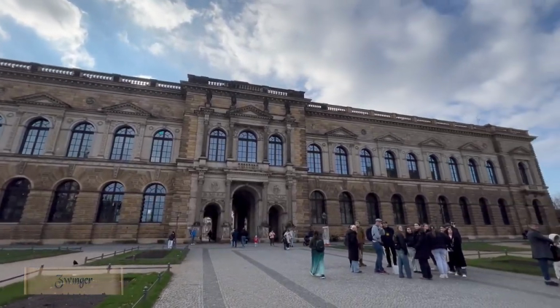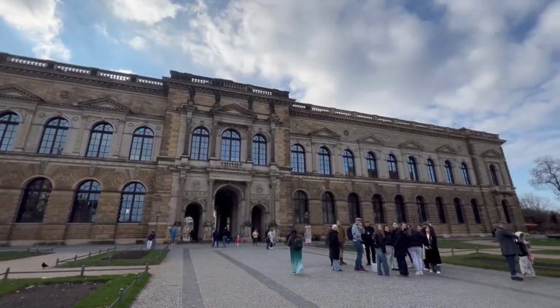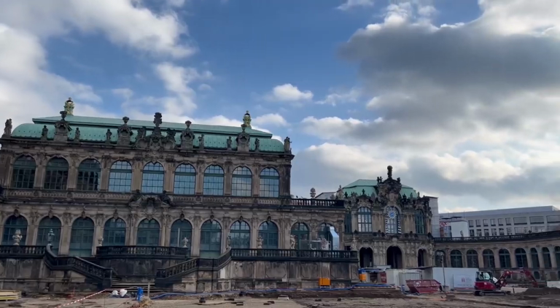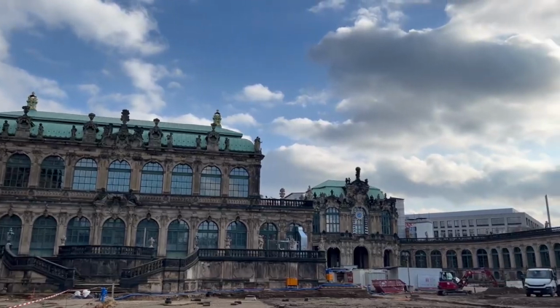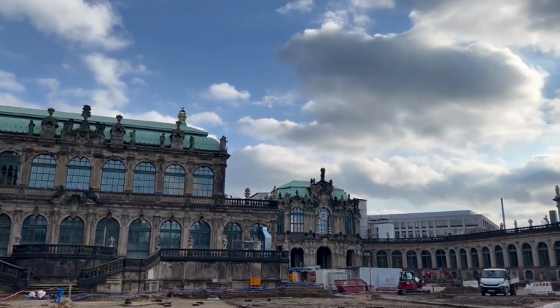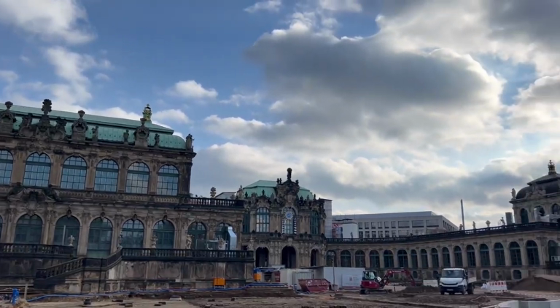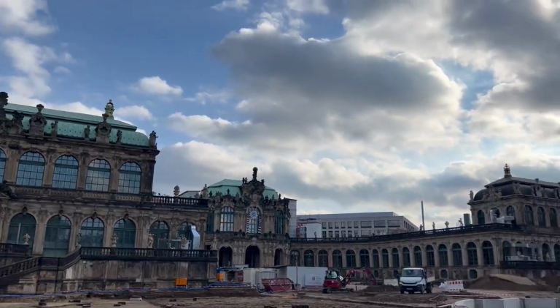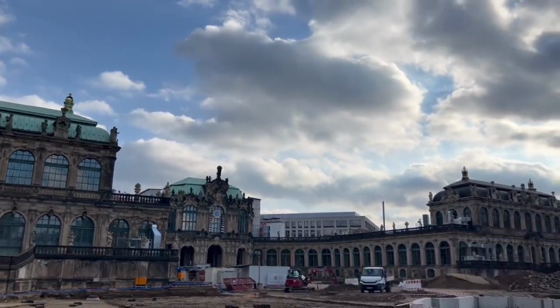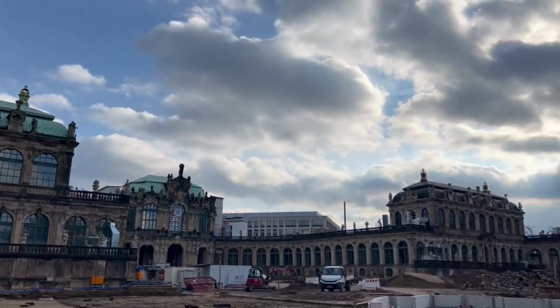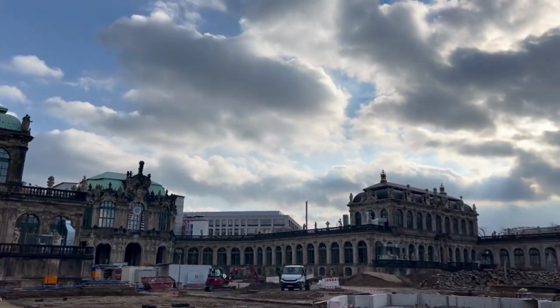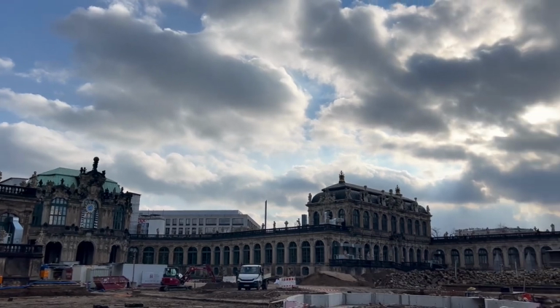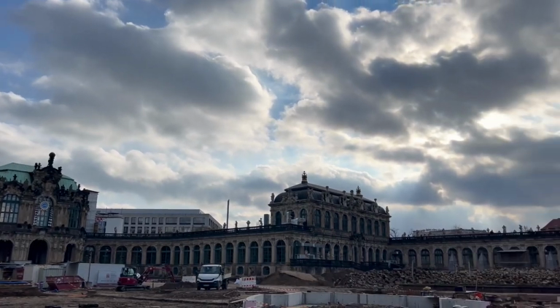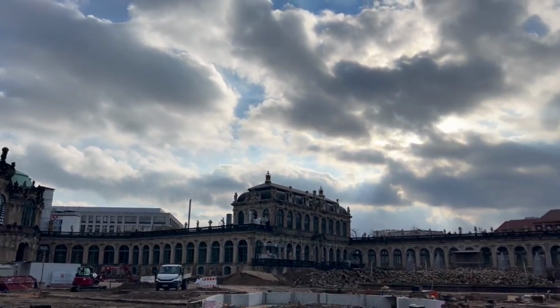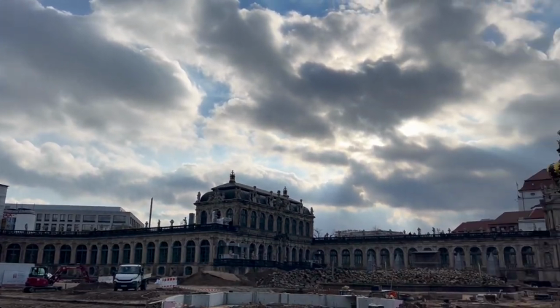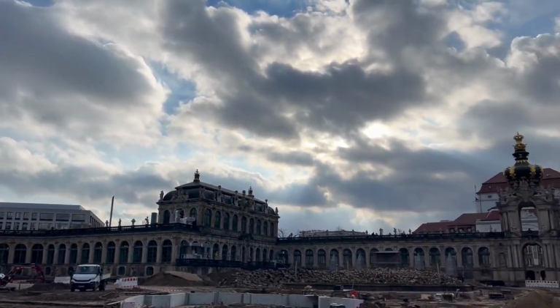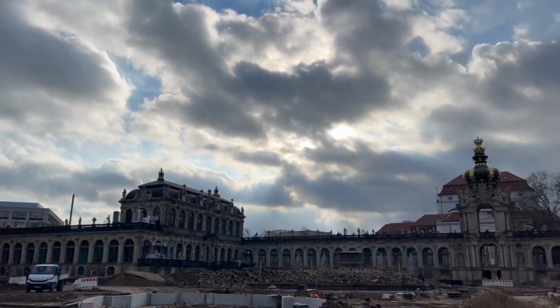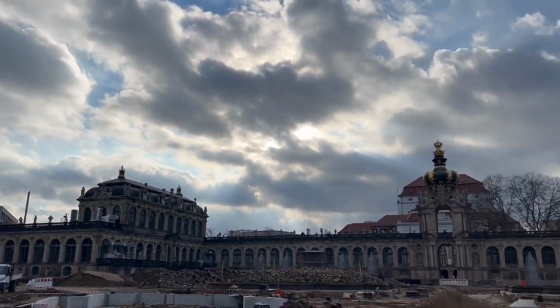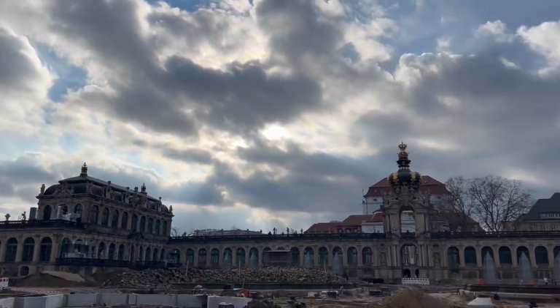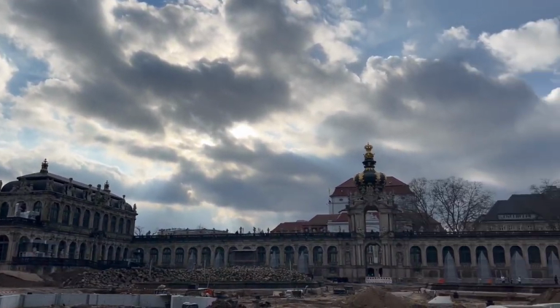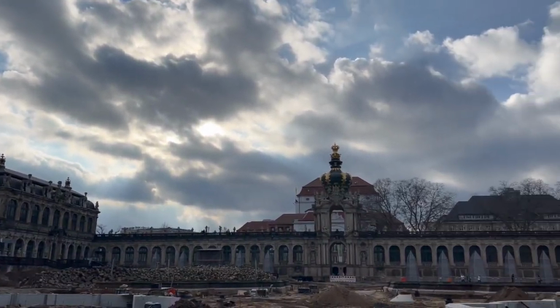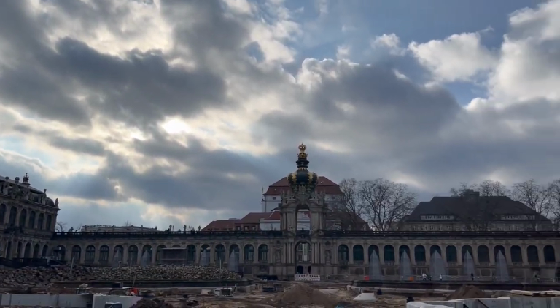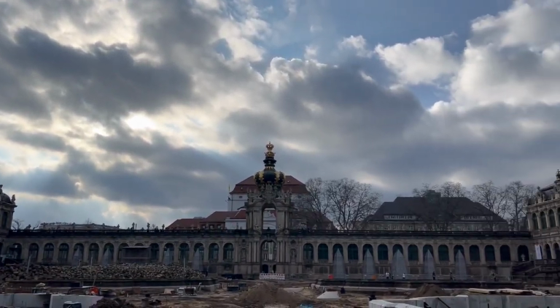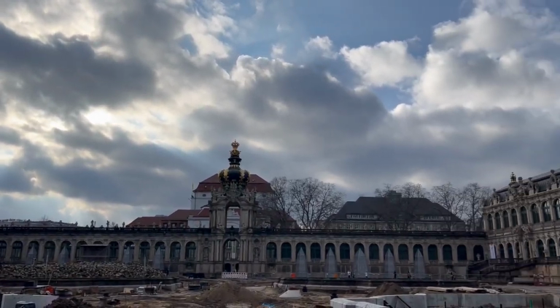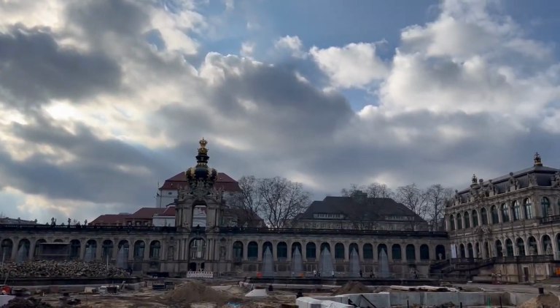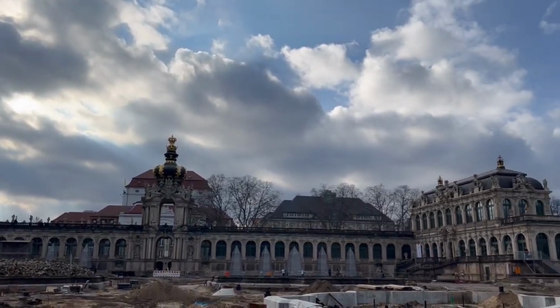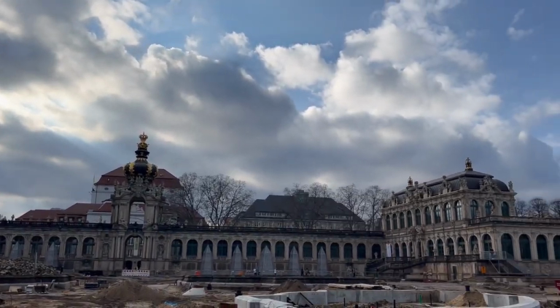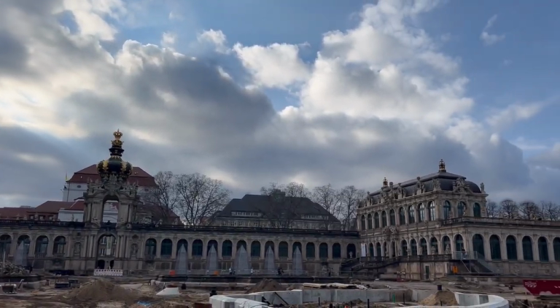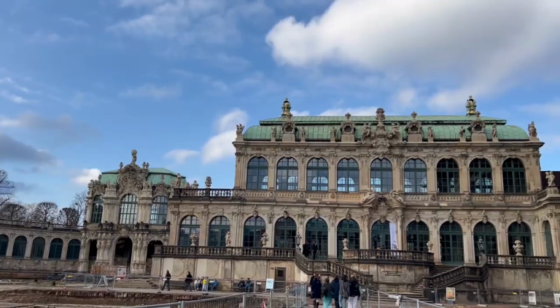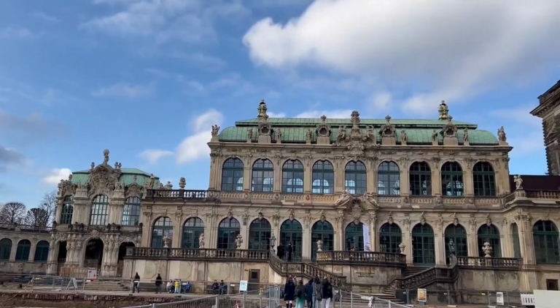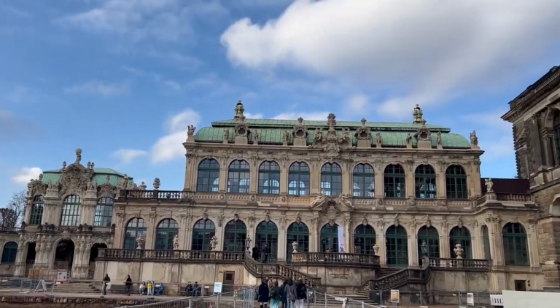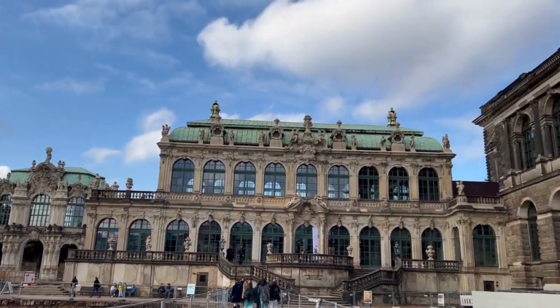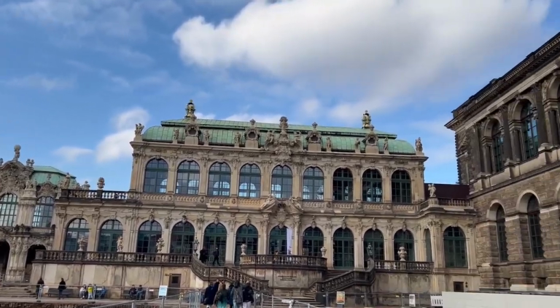This is called the Zwinger. There was supposed to be gardens here, but it's under construction.